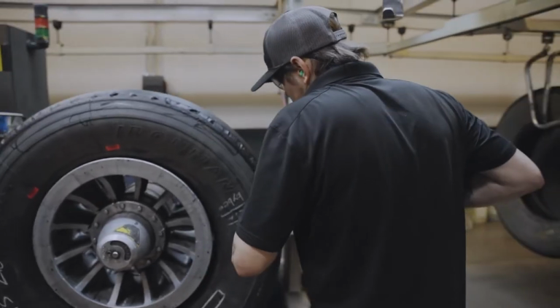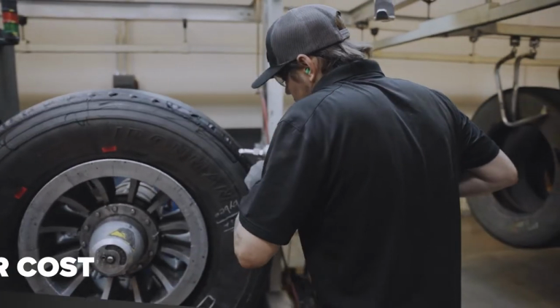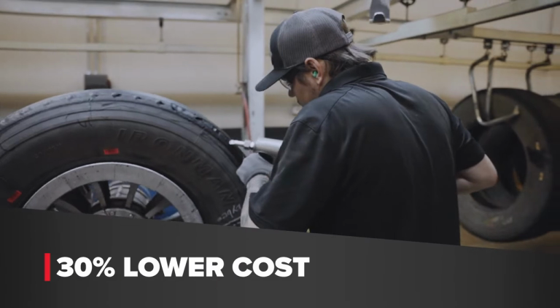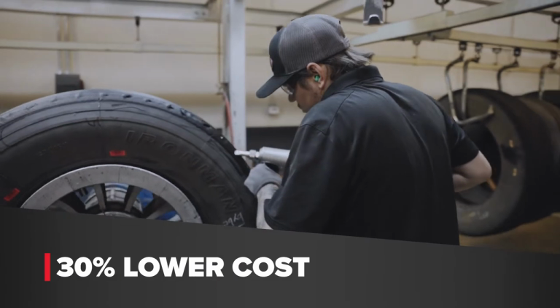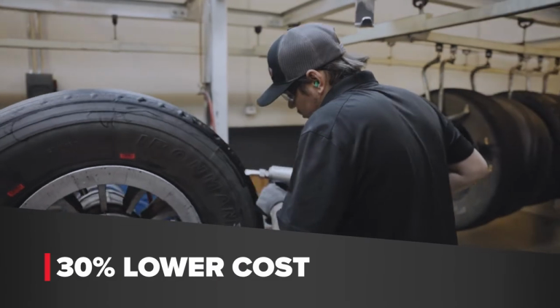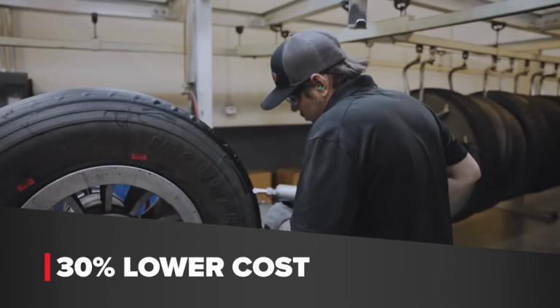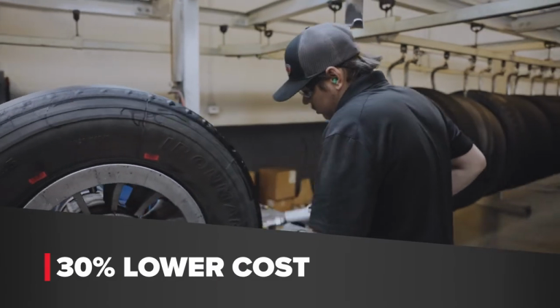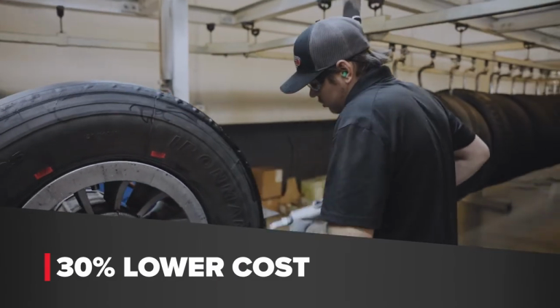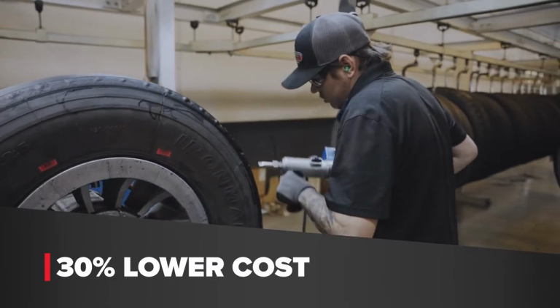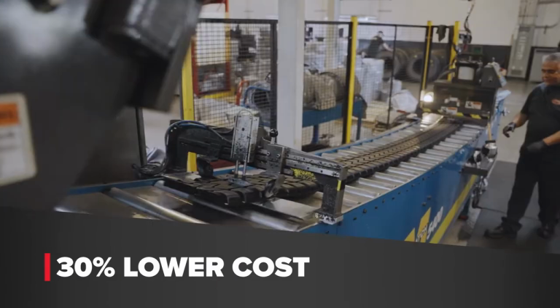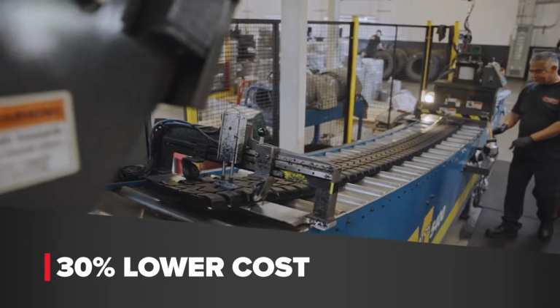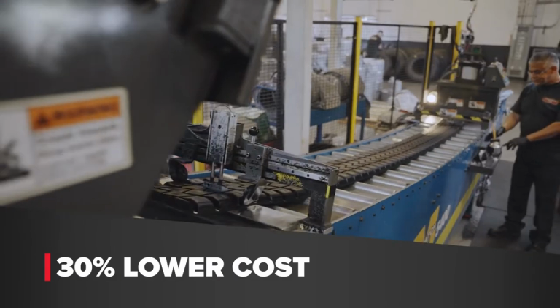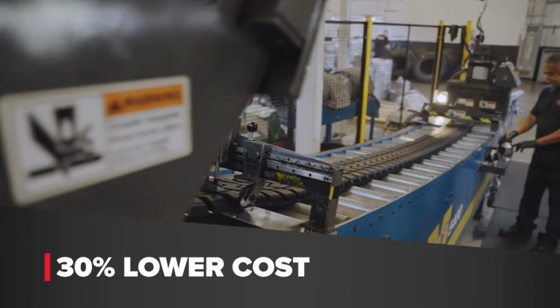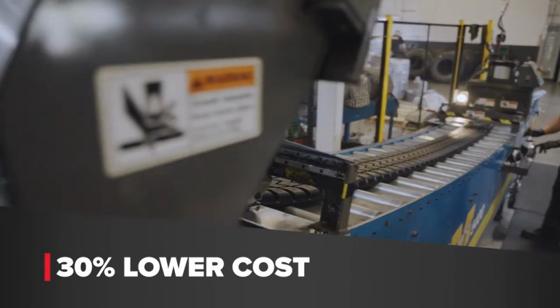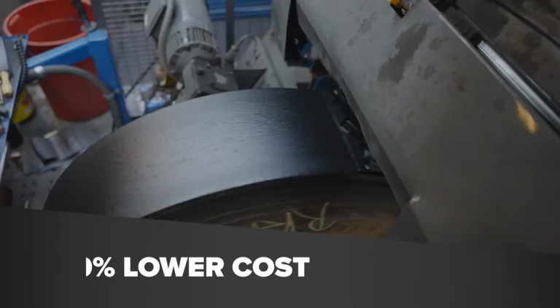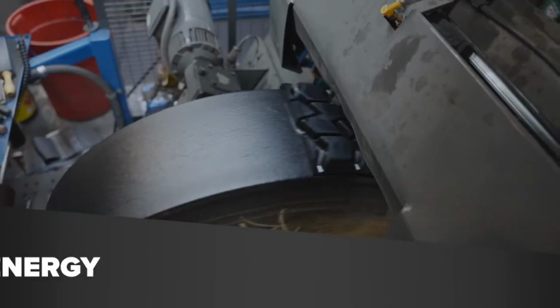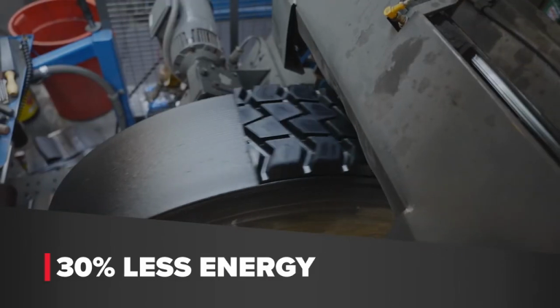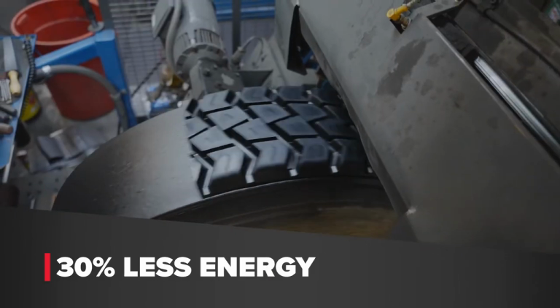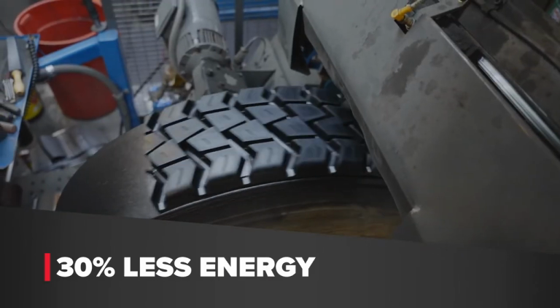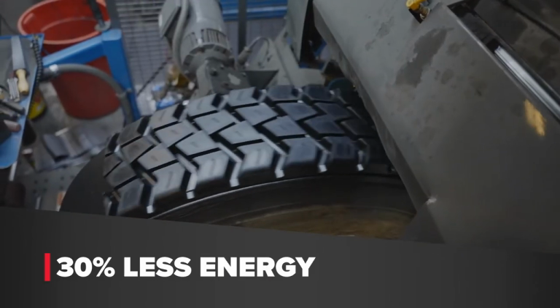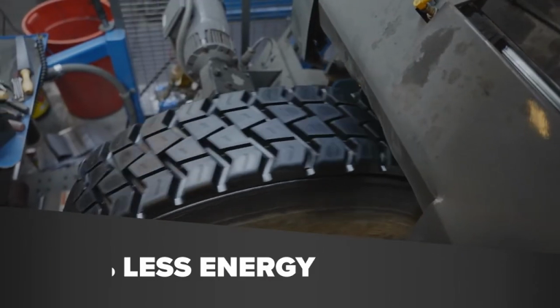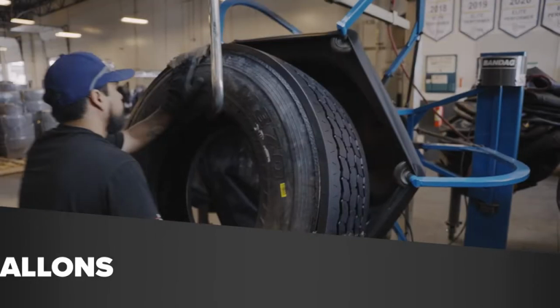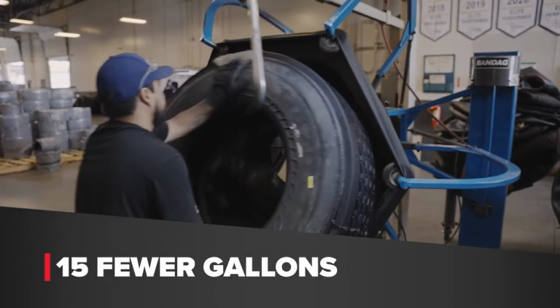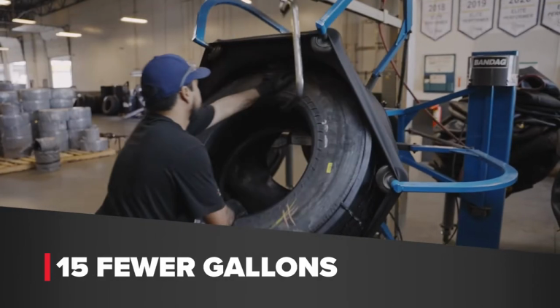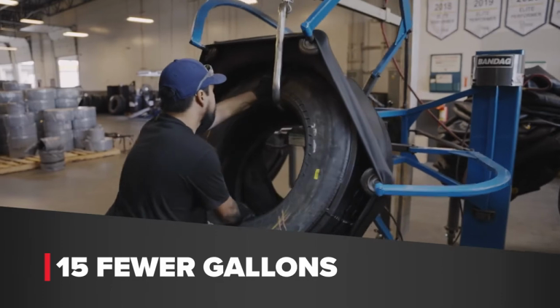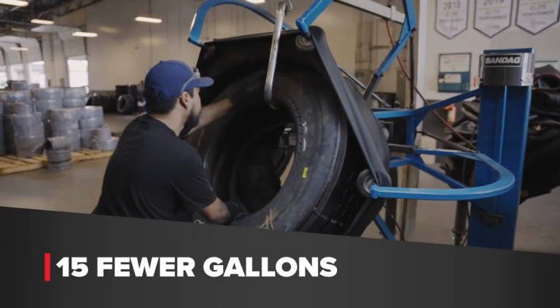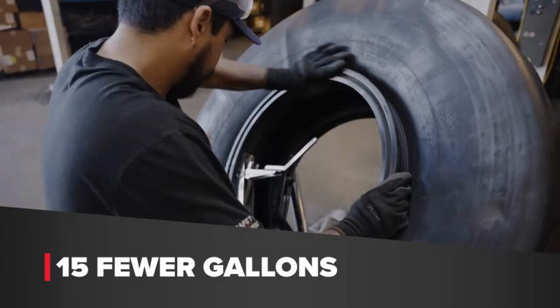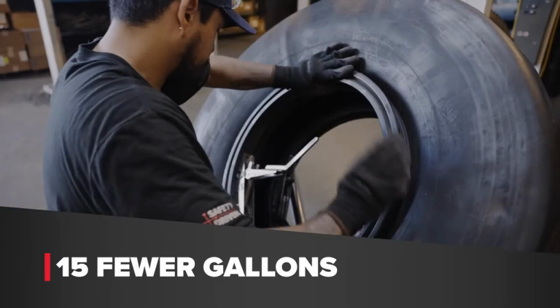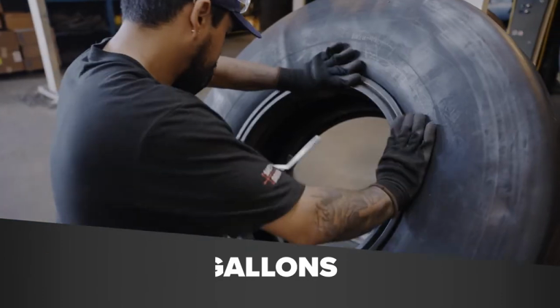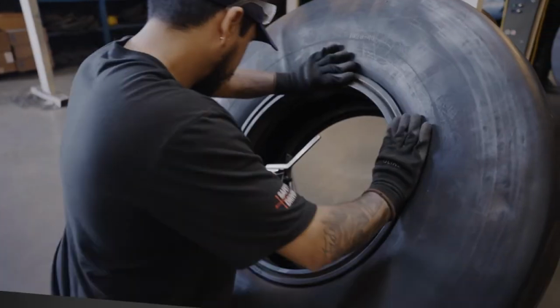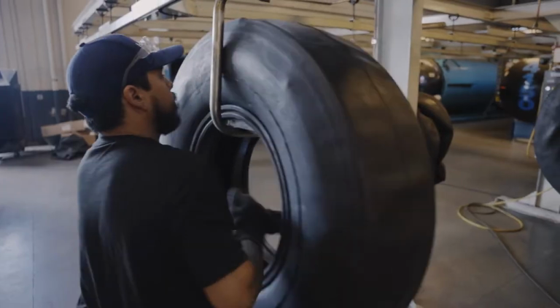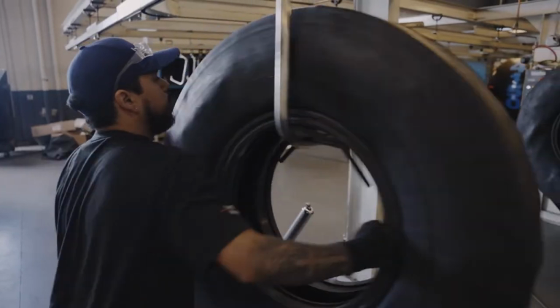Retreads are 30% lower in cost compared to new tires, use 30% less energy, and take 15 fewer gallons of oil to produce.